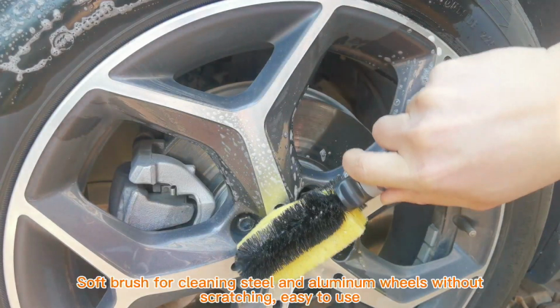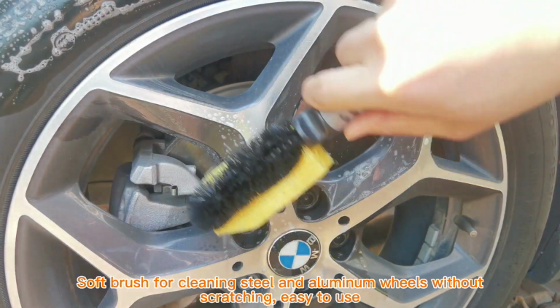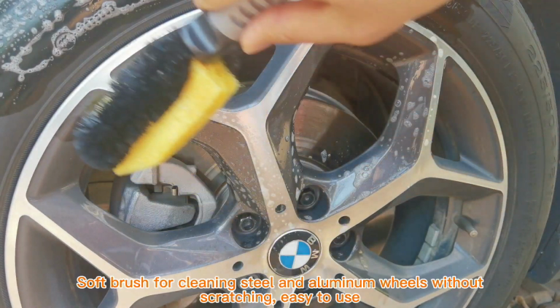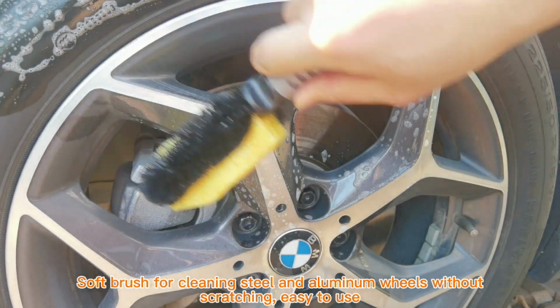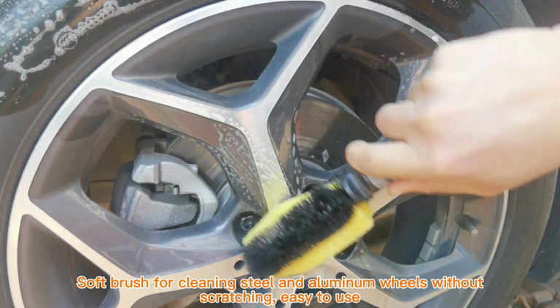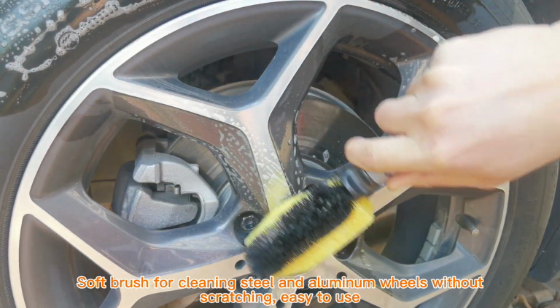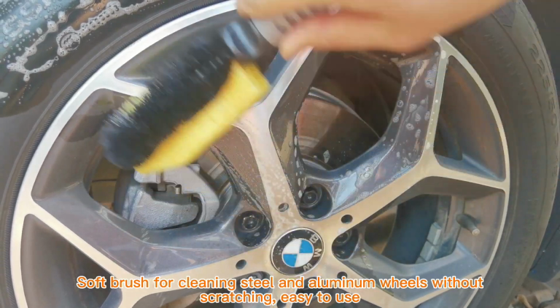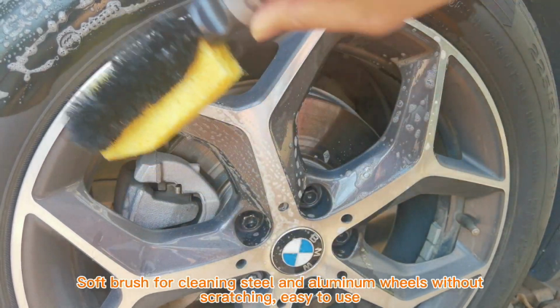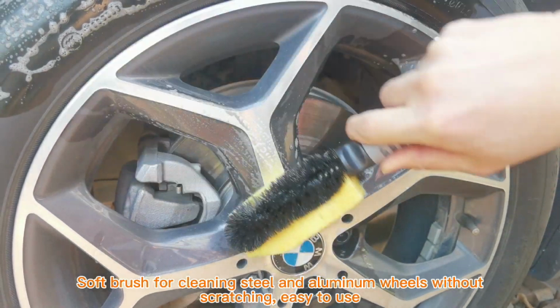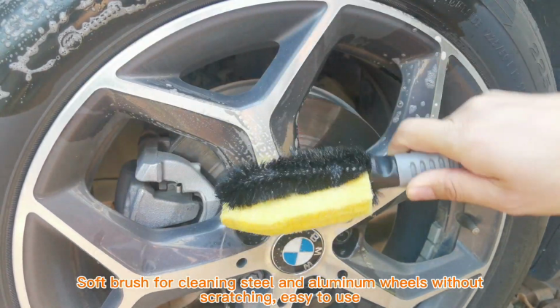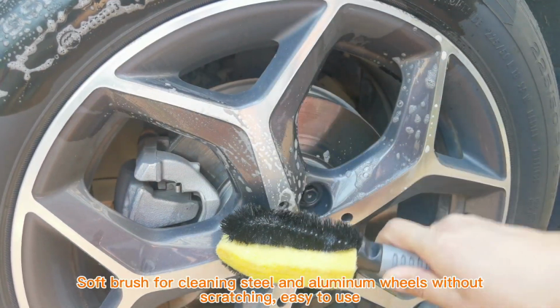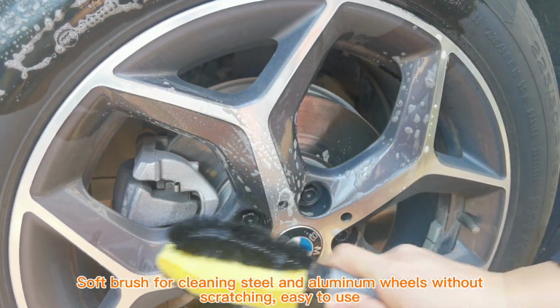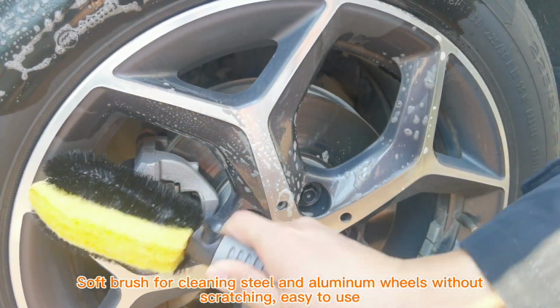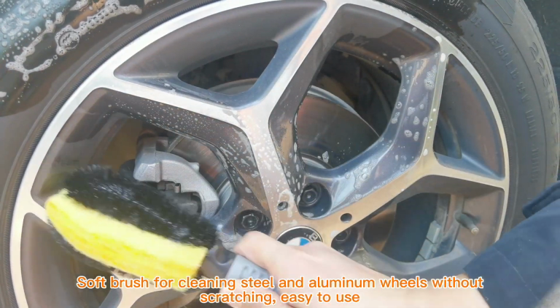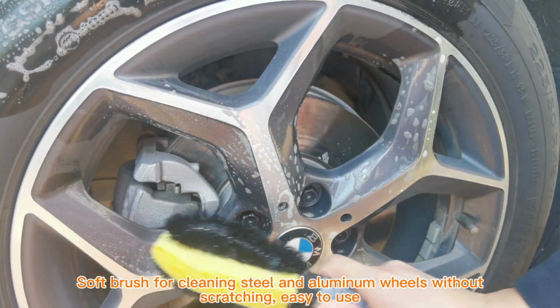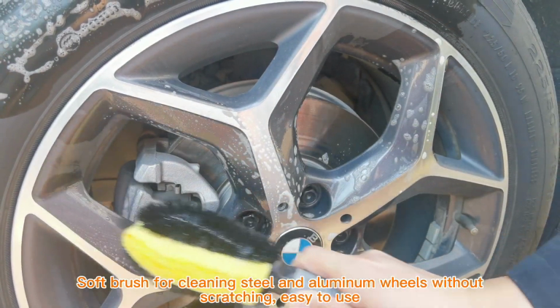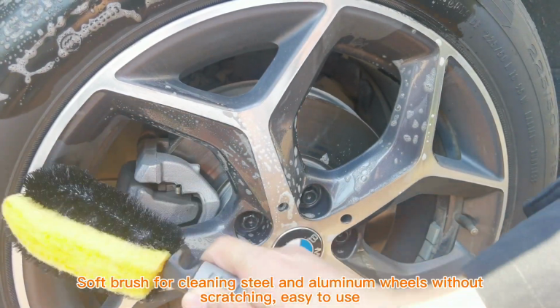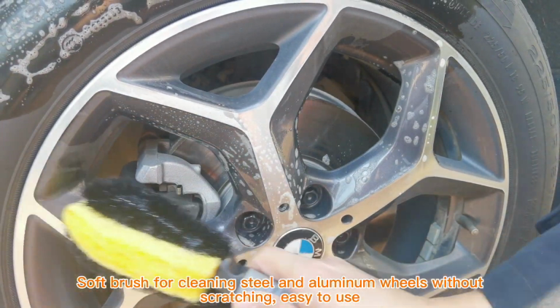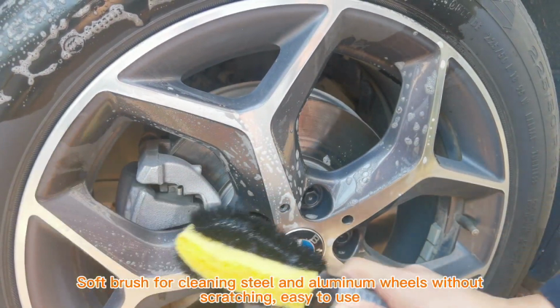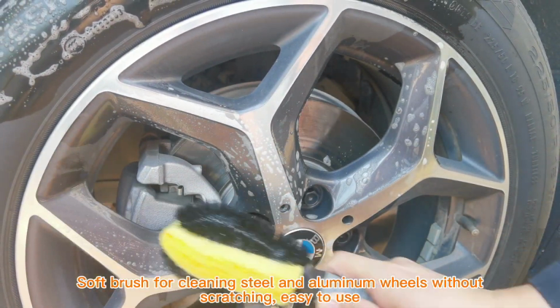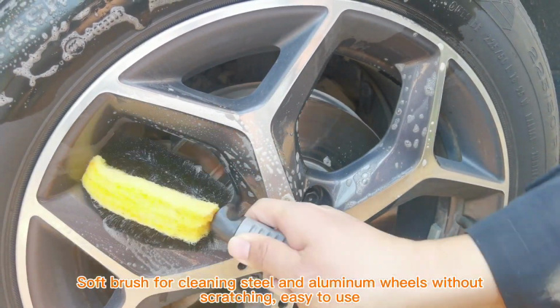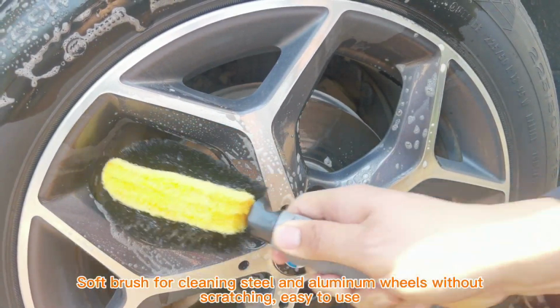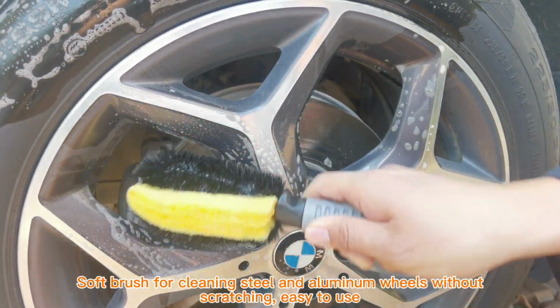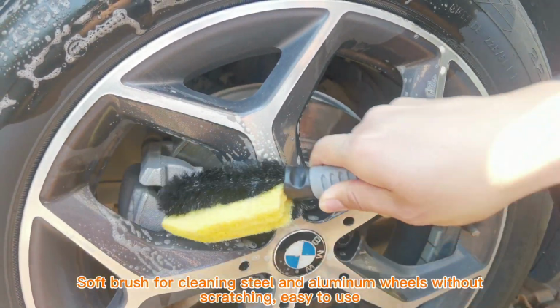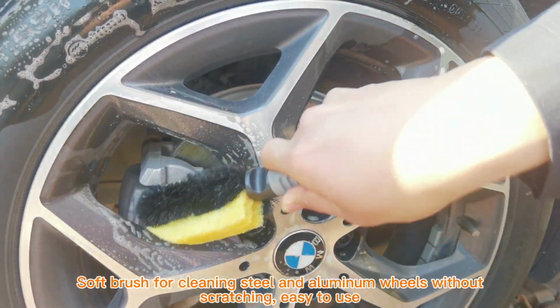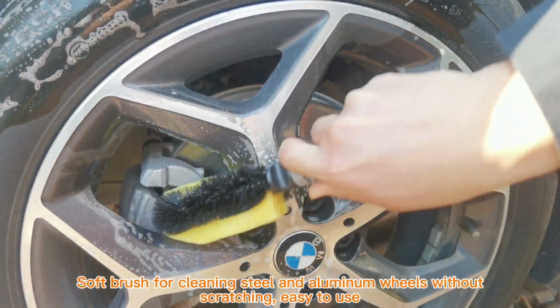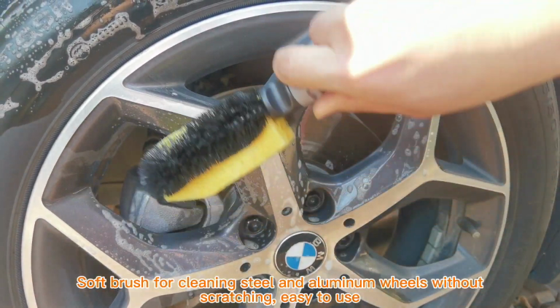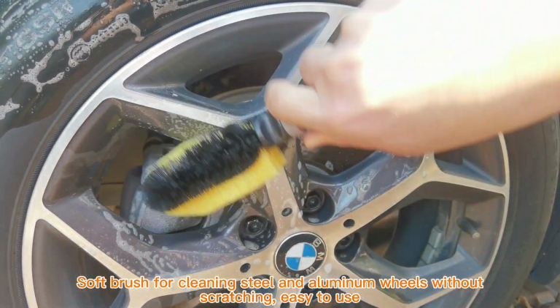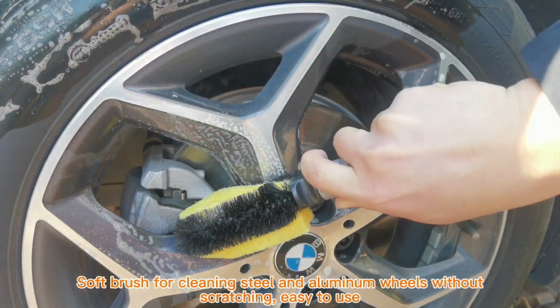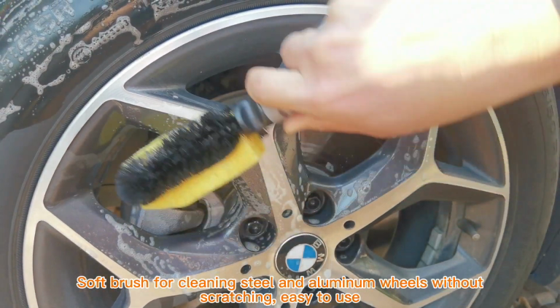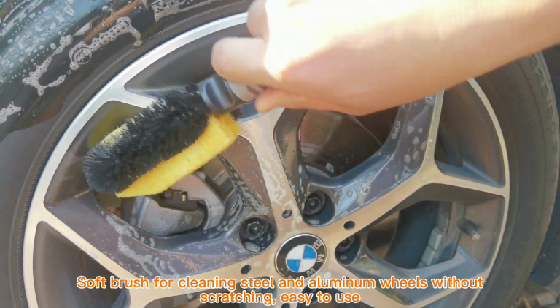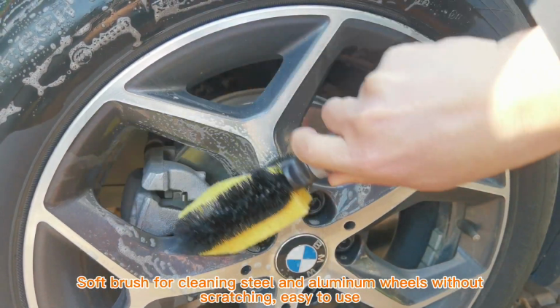Soft brush for cleaning steel and aluminum wheels without scratching, easy to use.